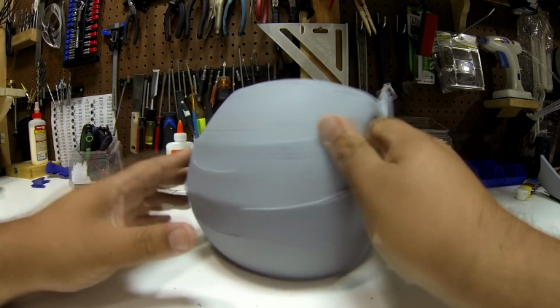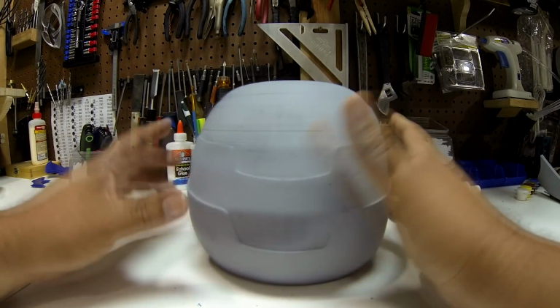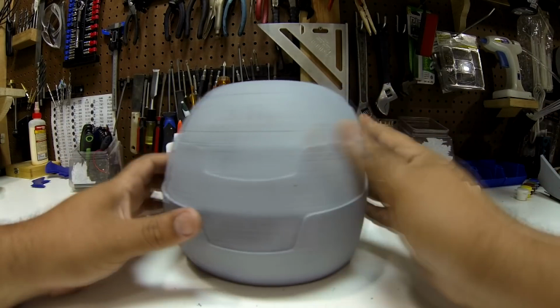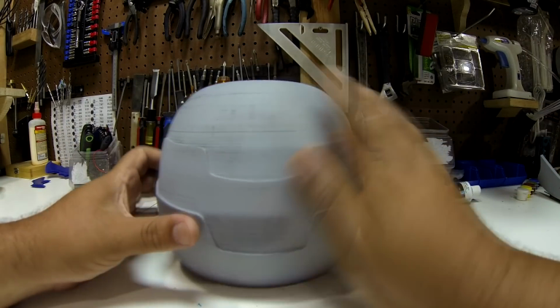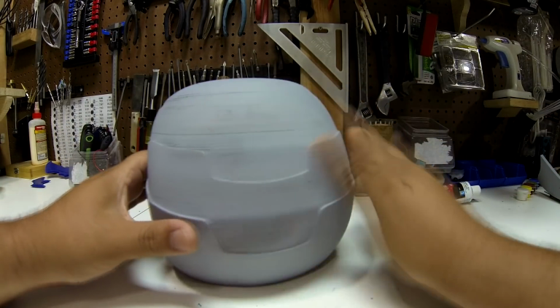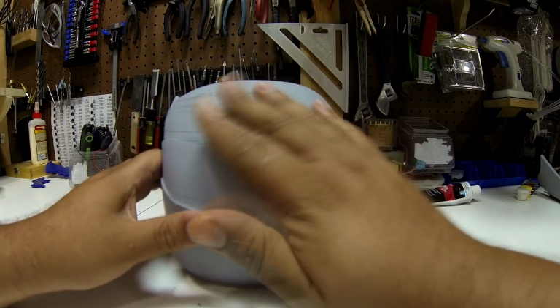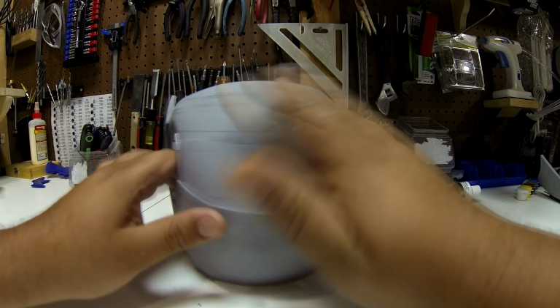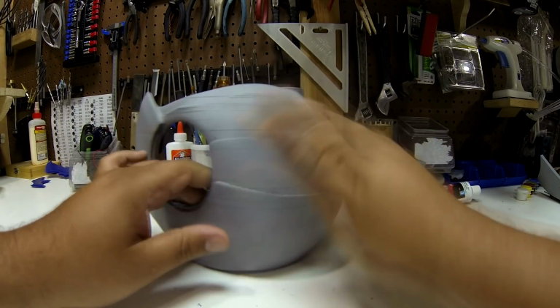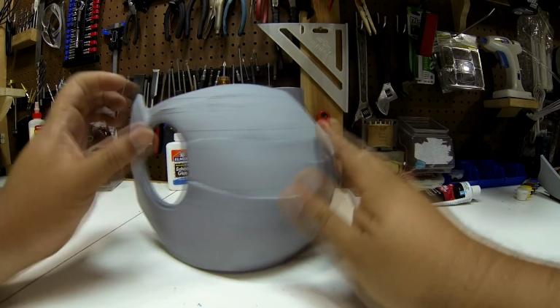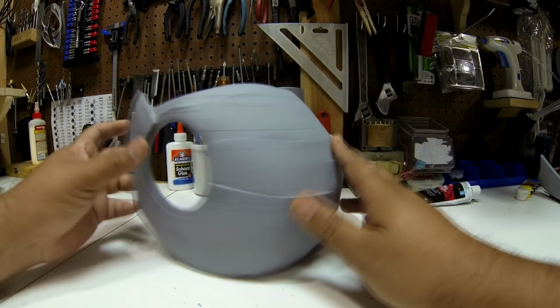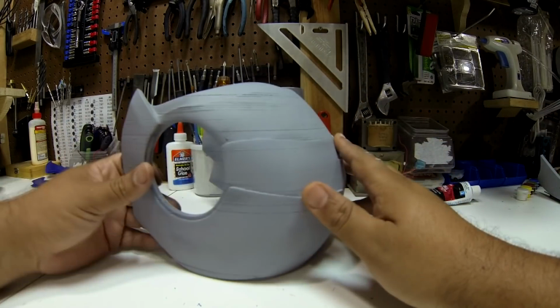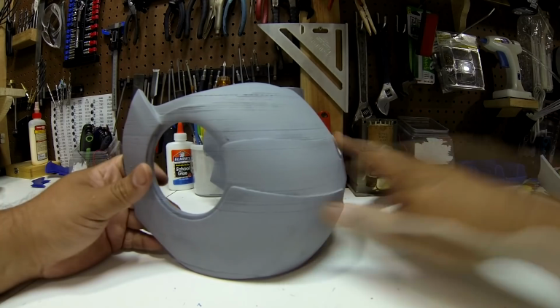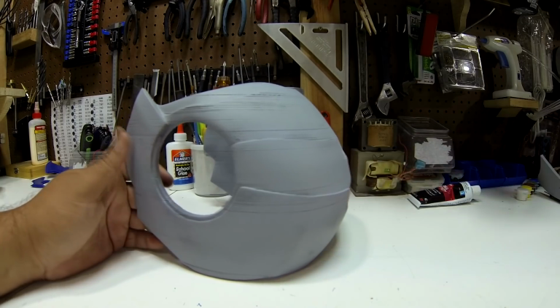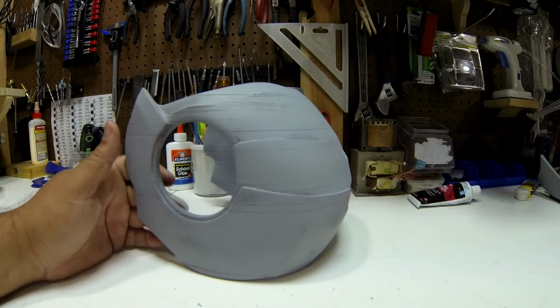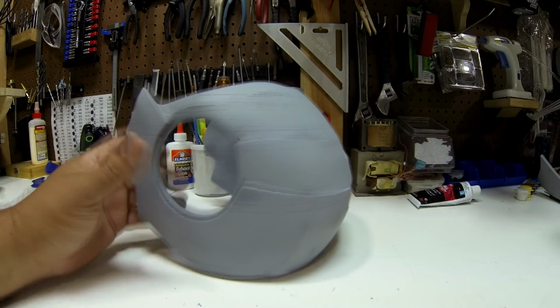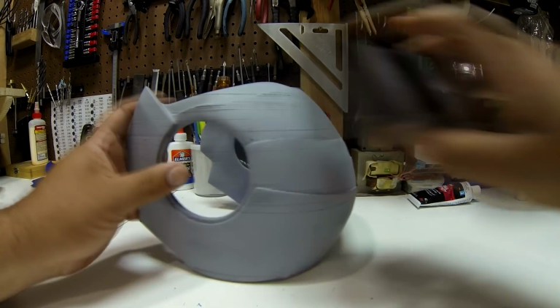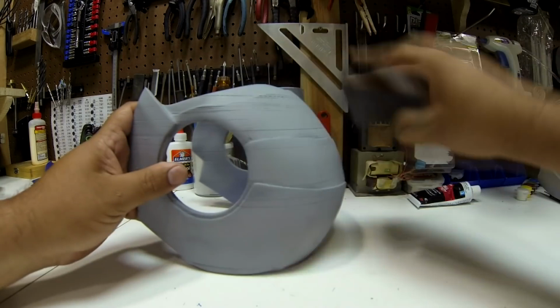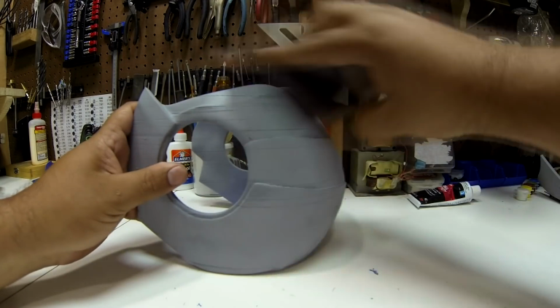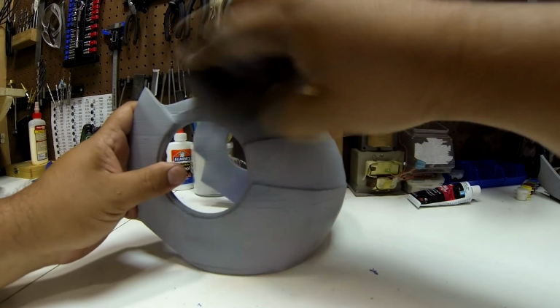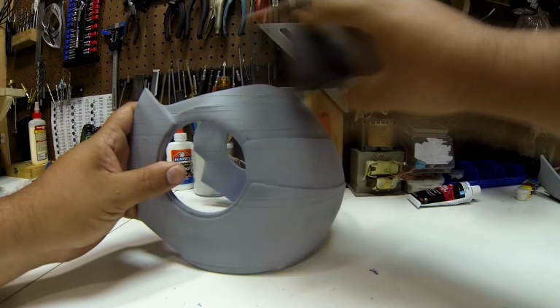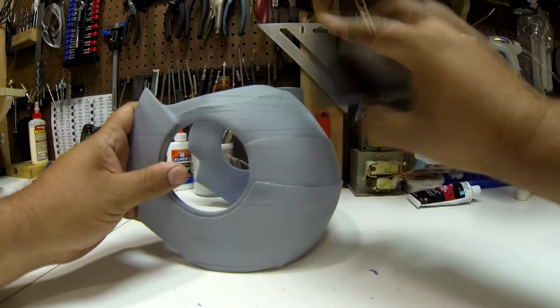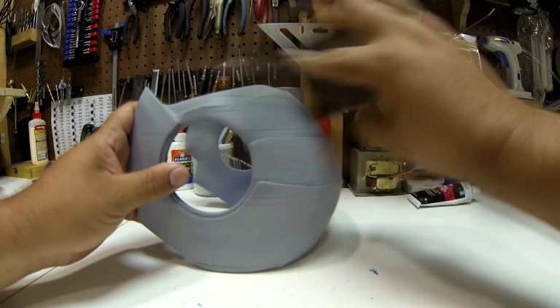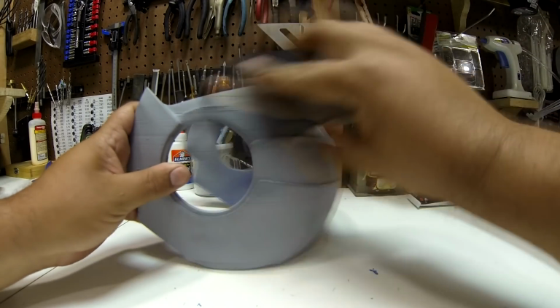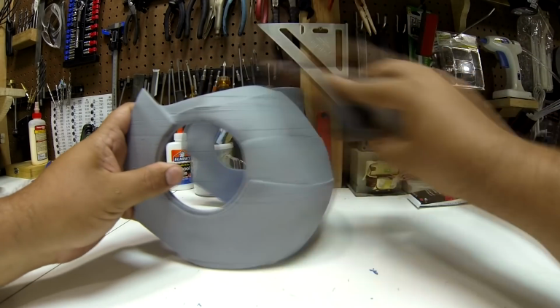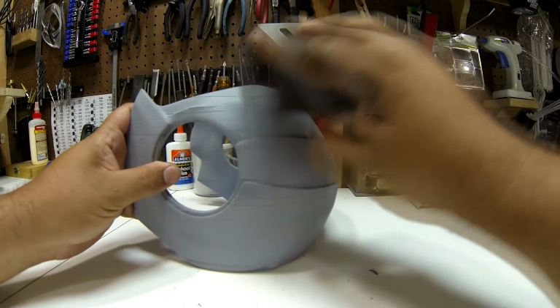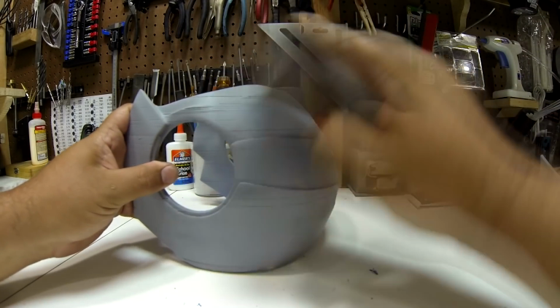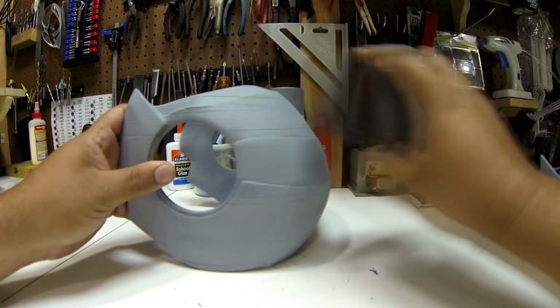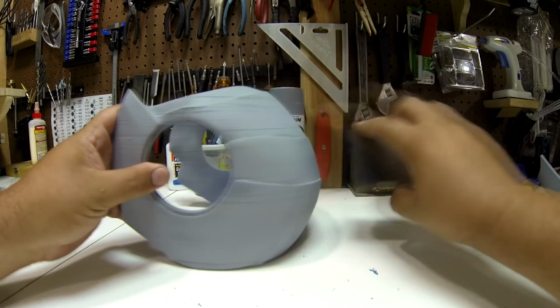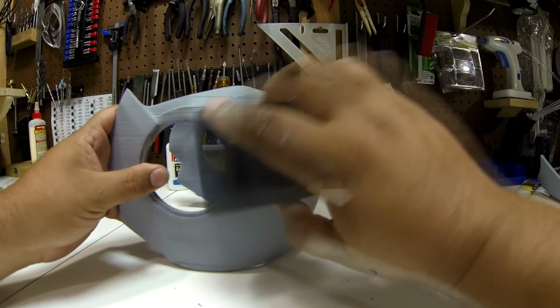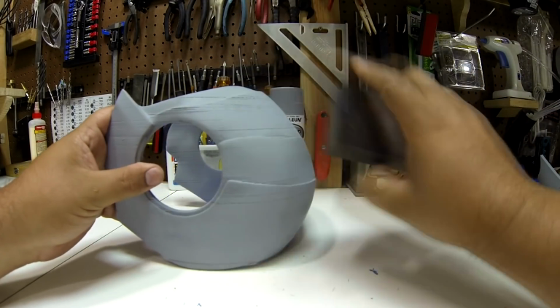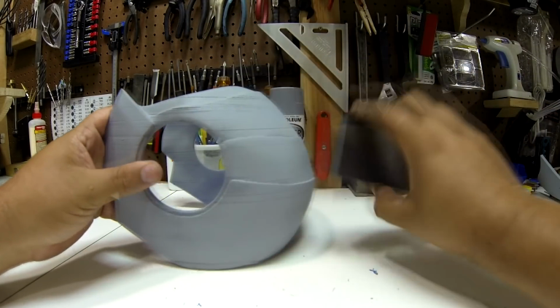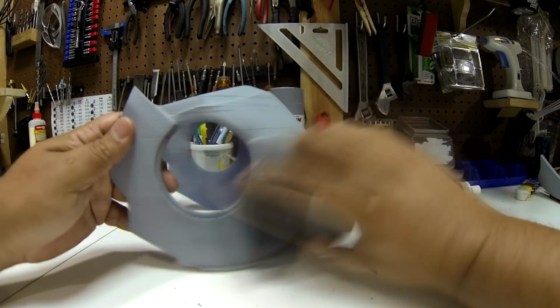With the filler primer applied, you can see all the parts that need more work. Now, more sanding.